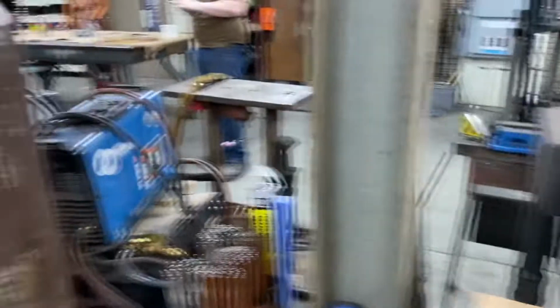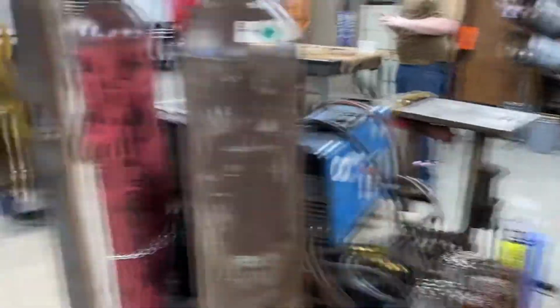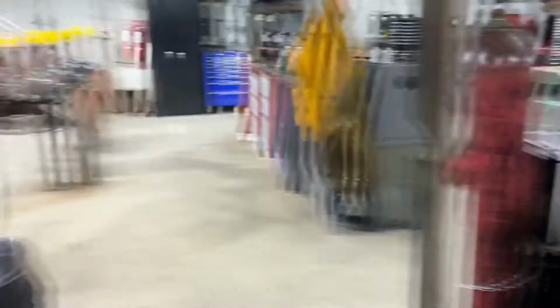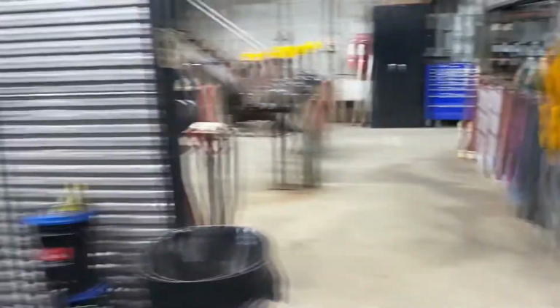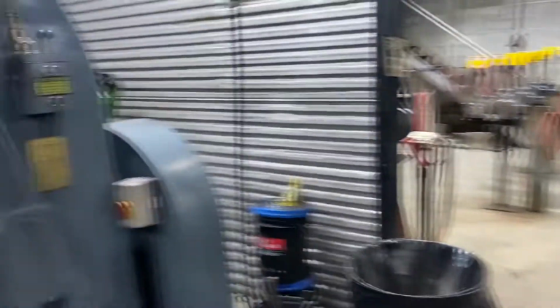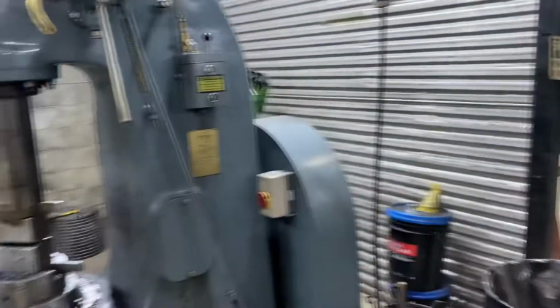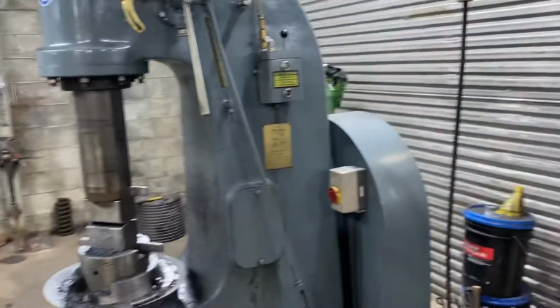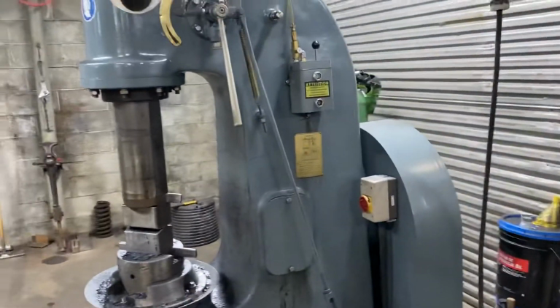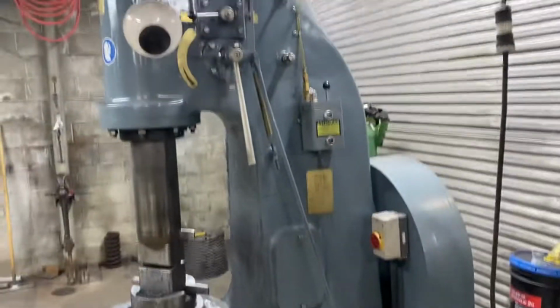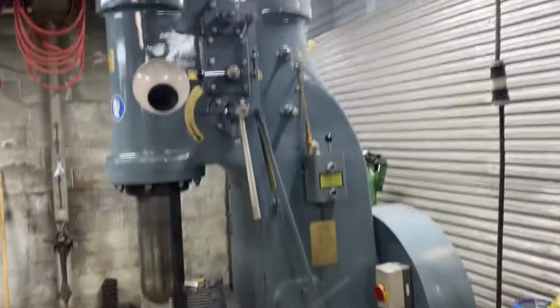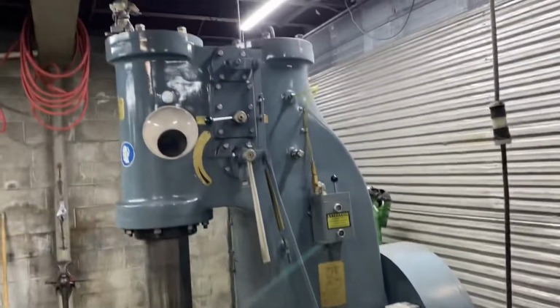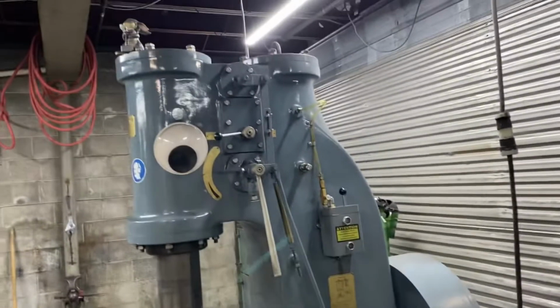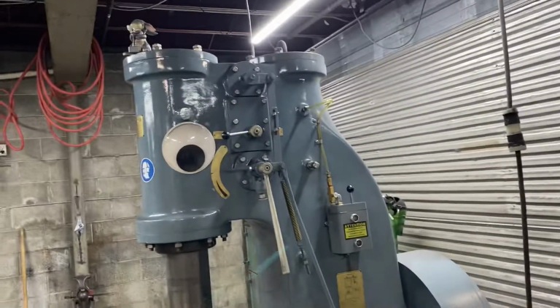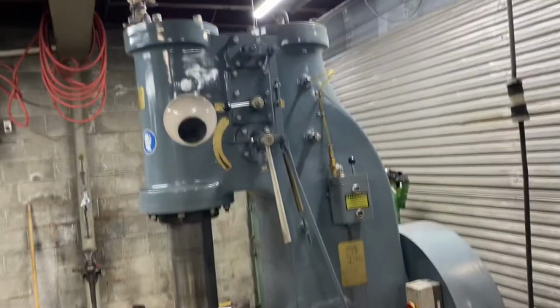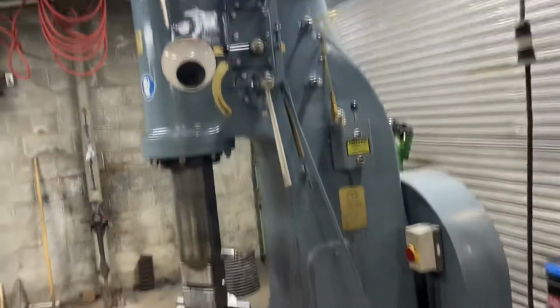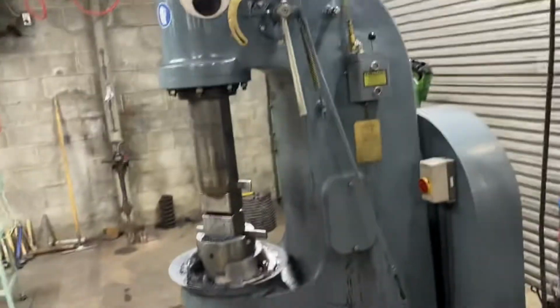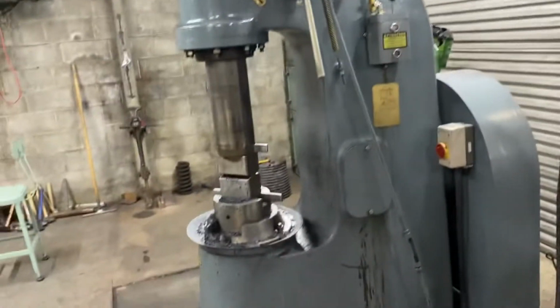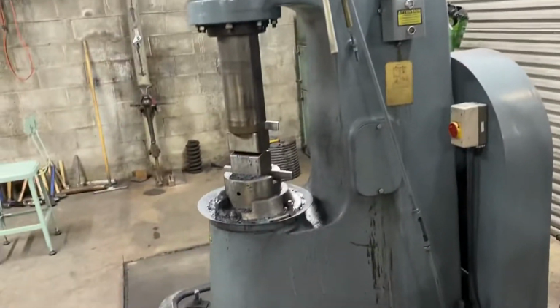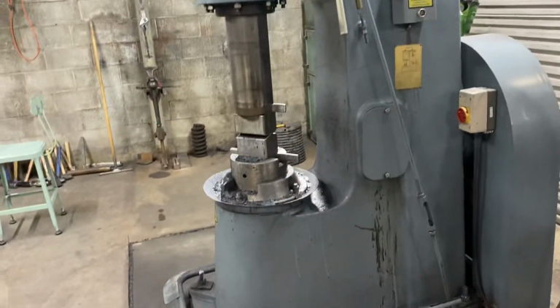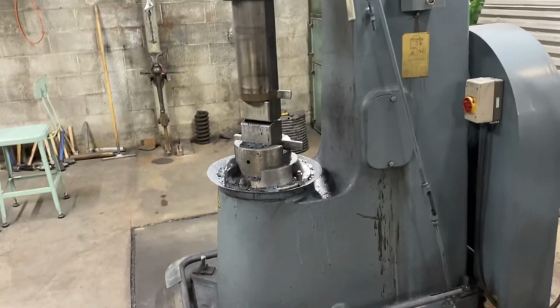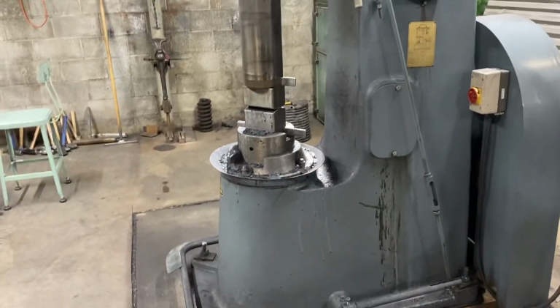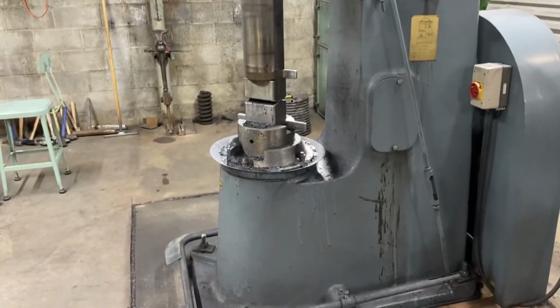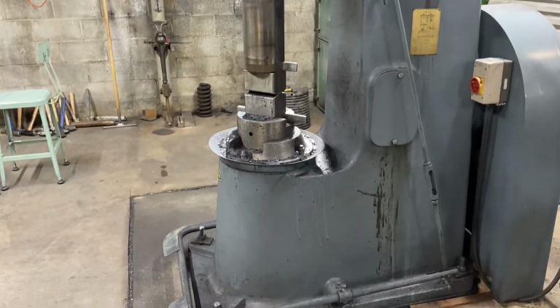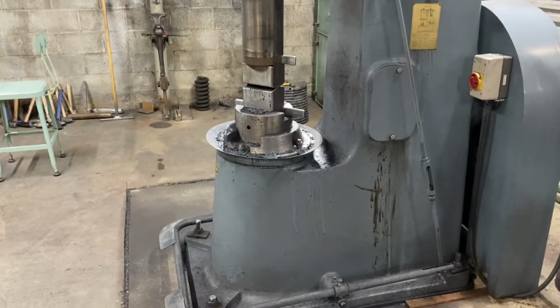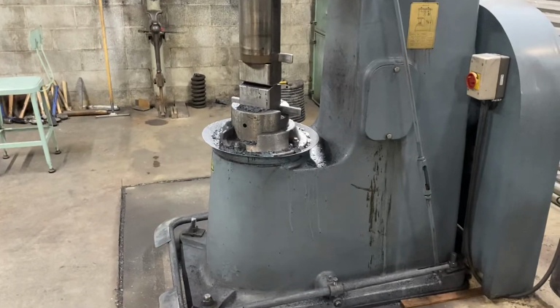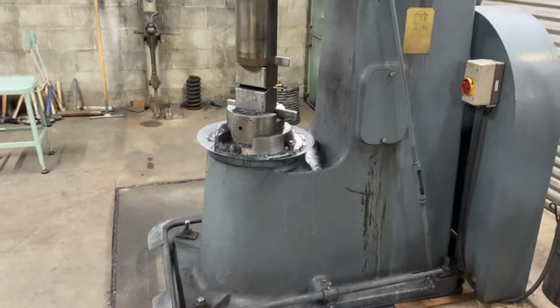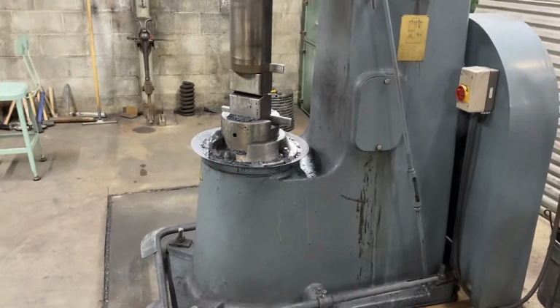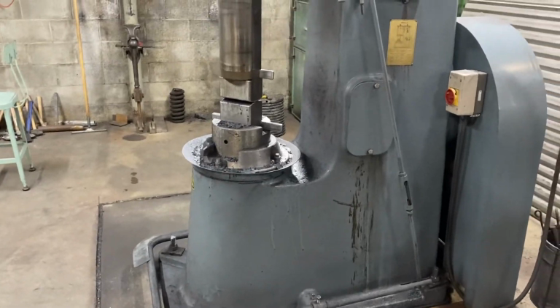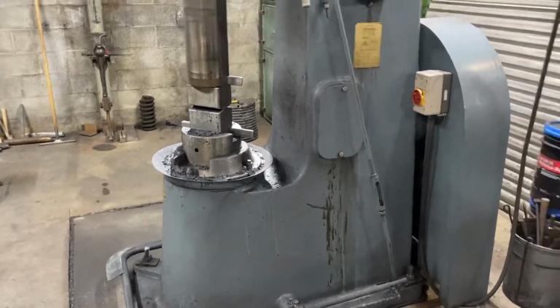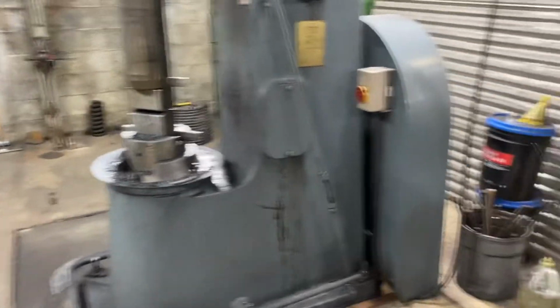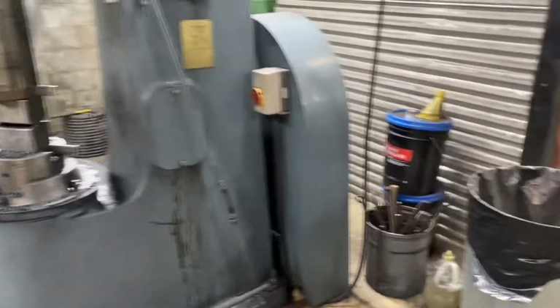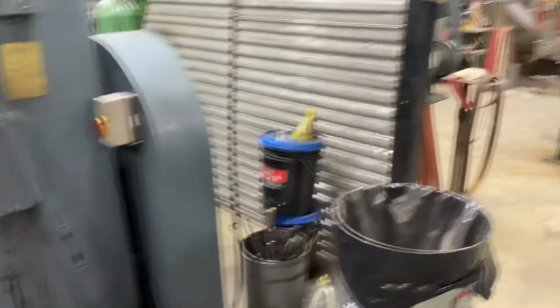And then as you come over here, we have our big power hammer. It's quite the deal — it does a lot of nice forging.